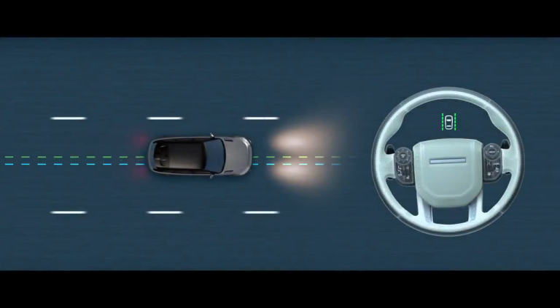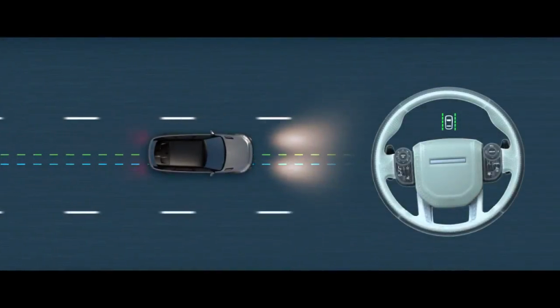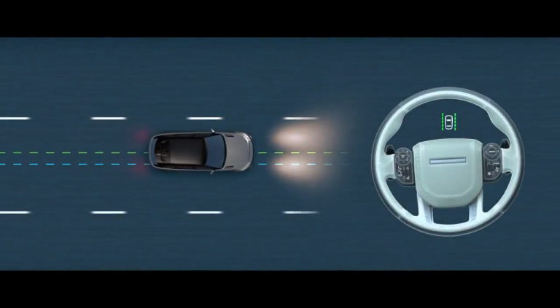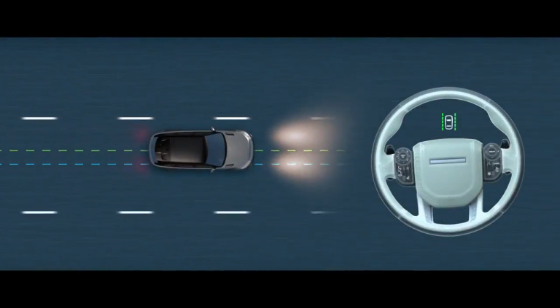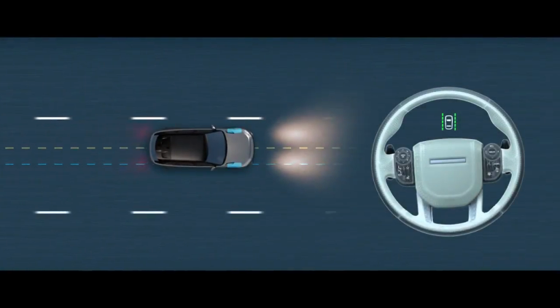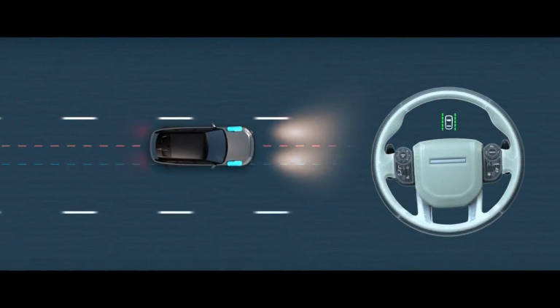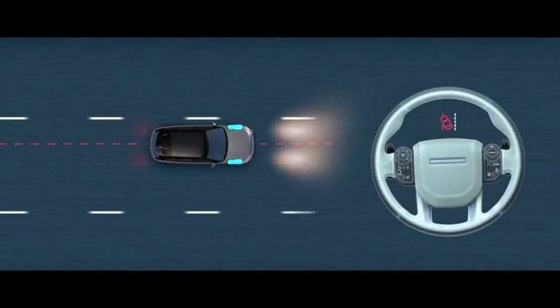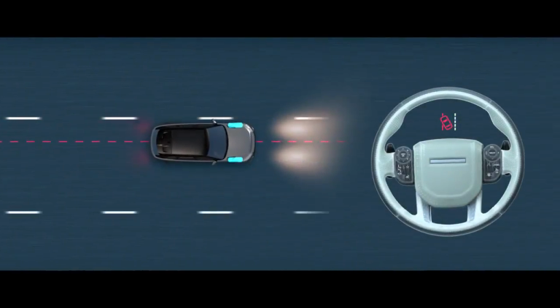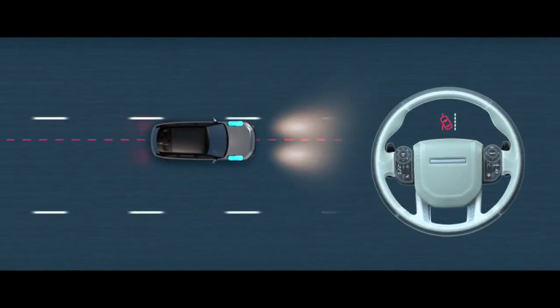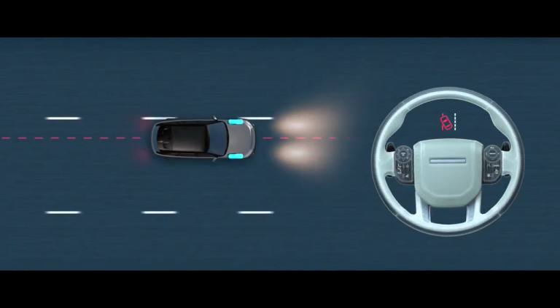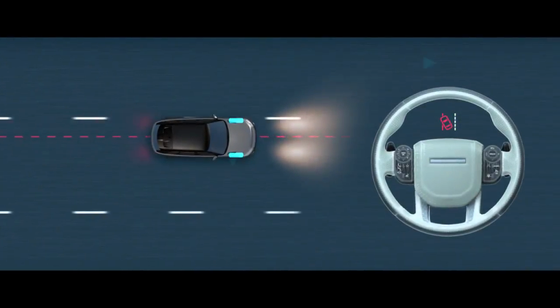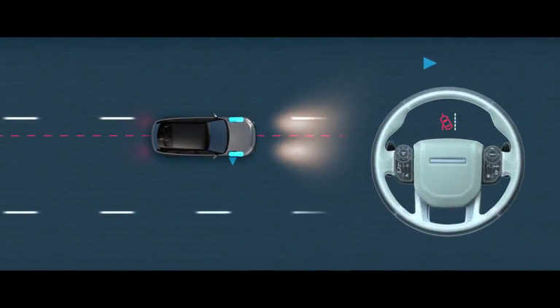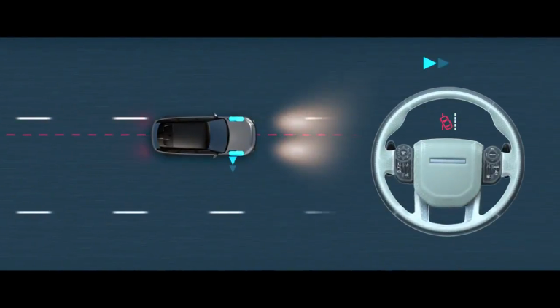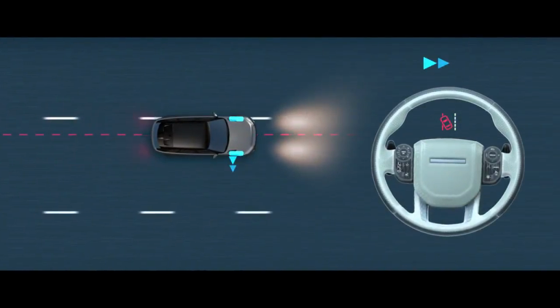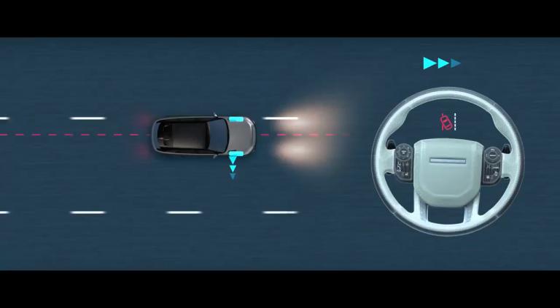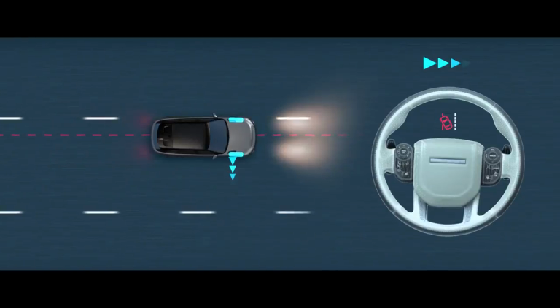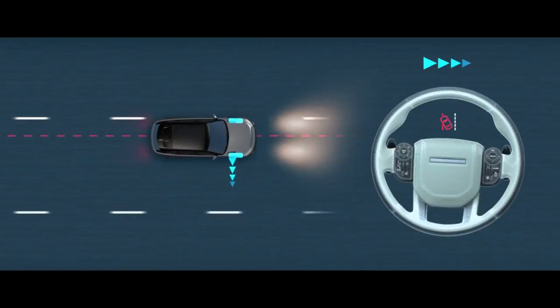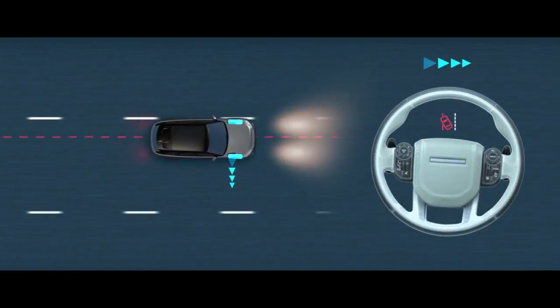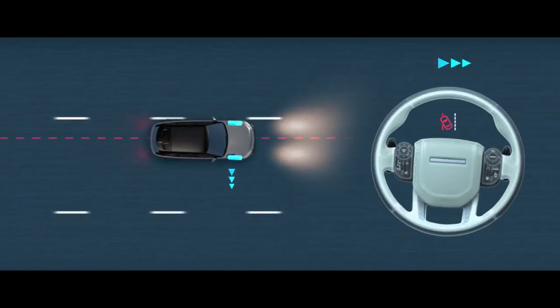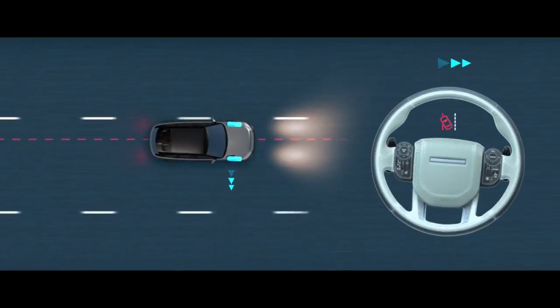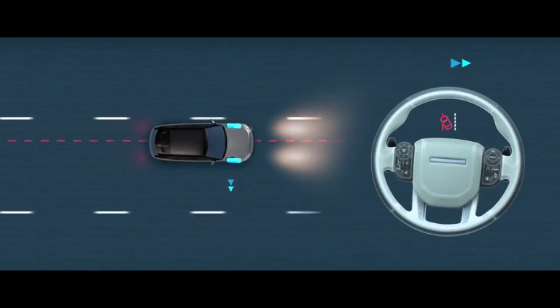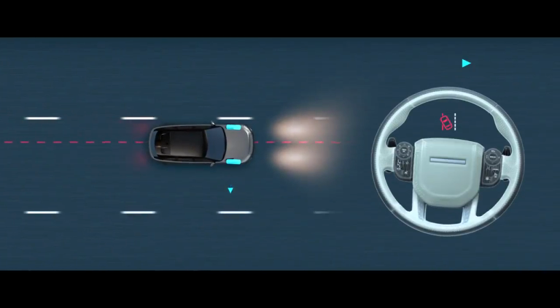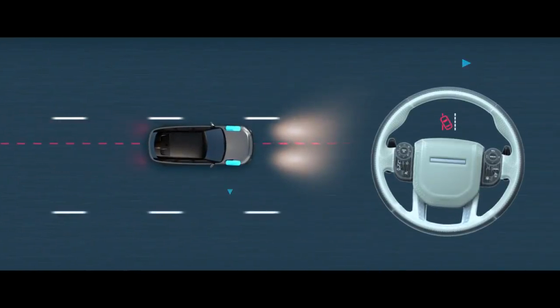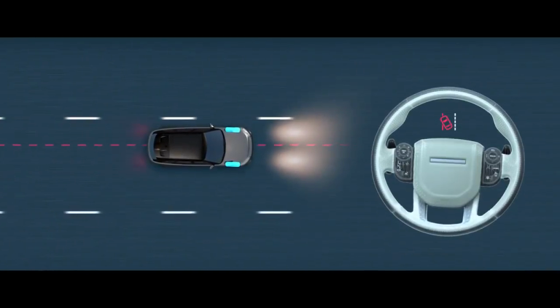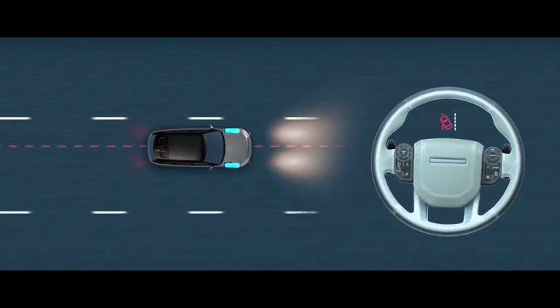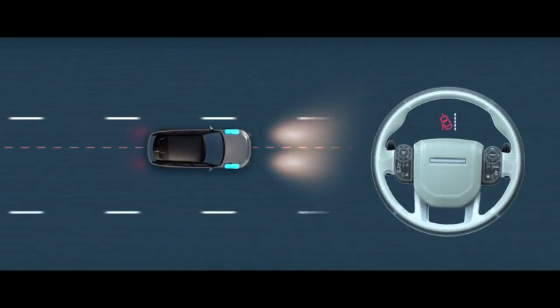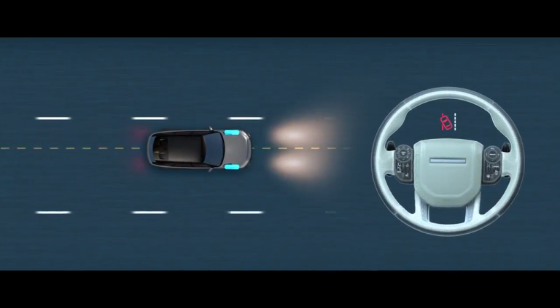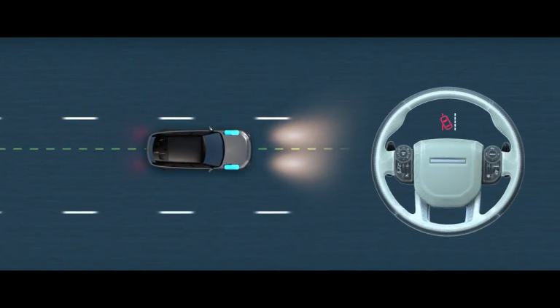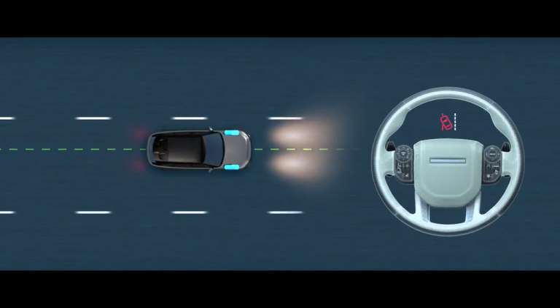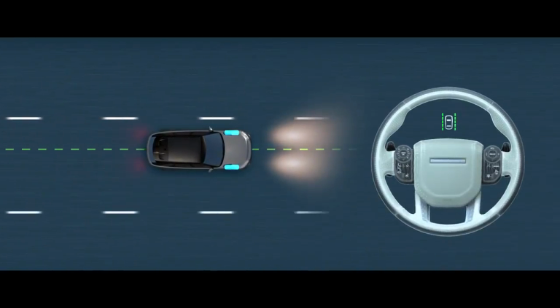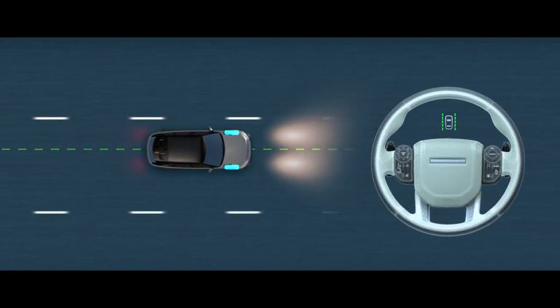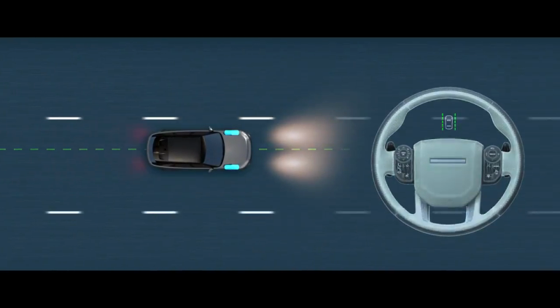Lane Keep Assist can detect when the vehicle starts to drift and help to gently steer it back into its lane.